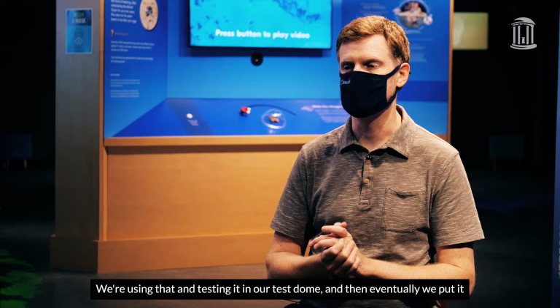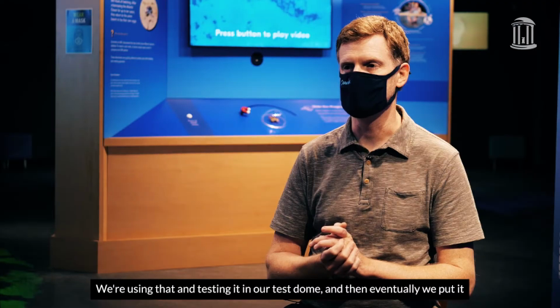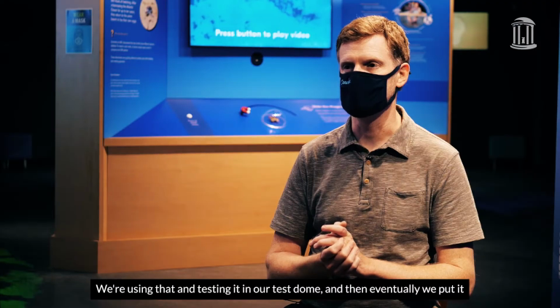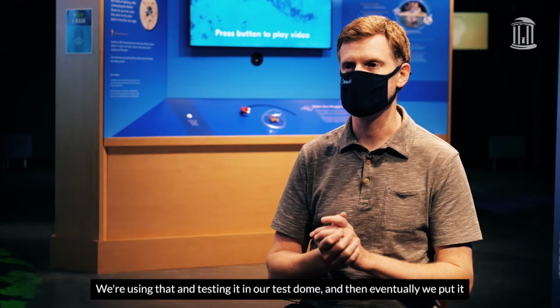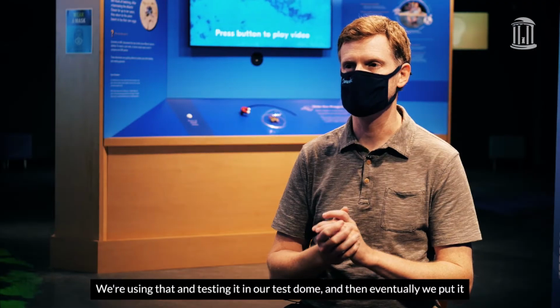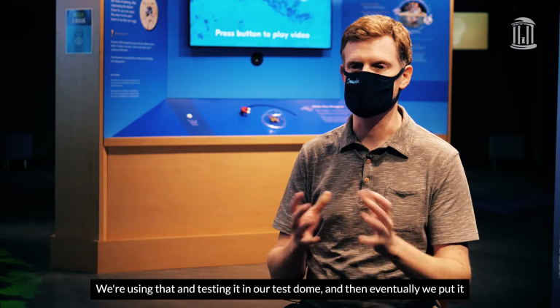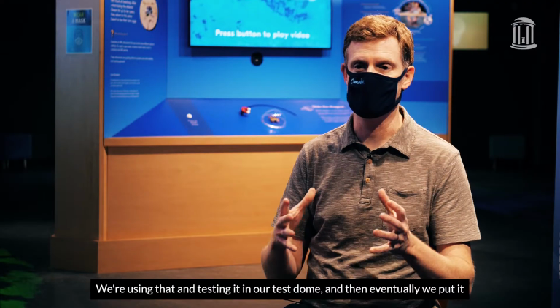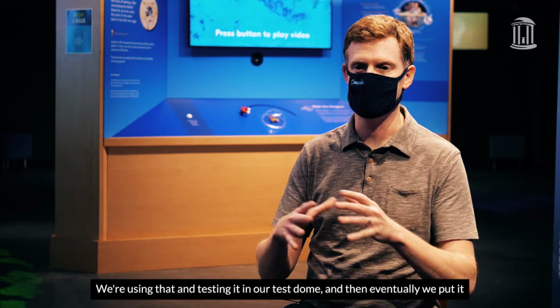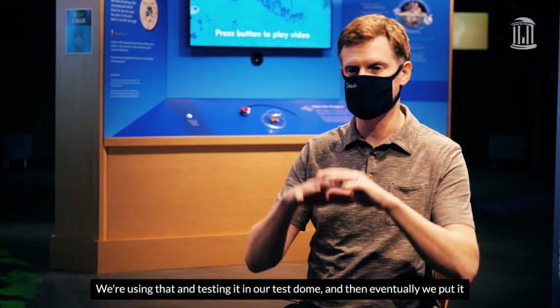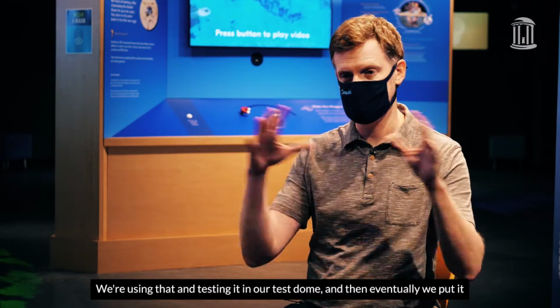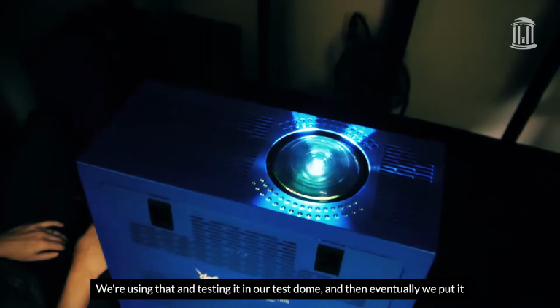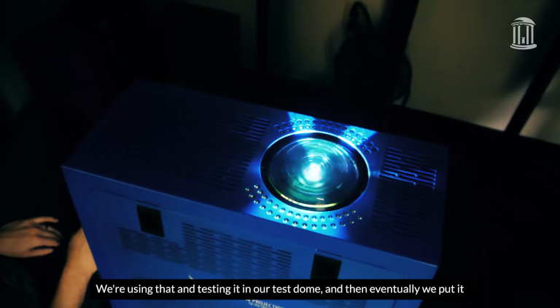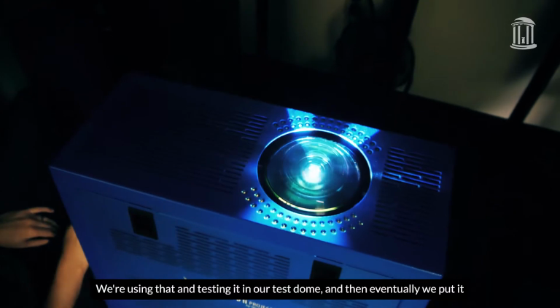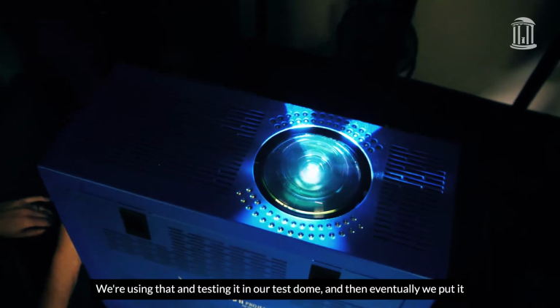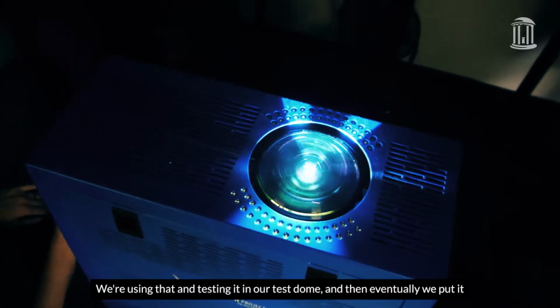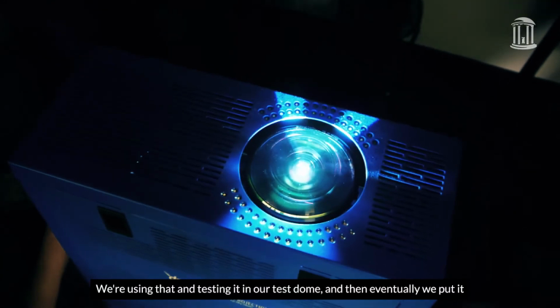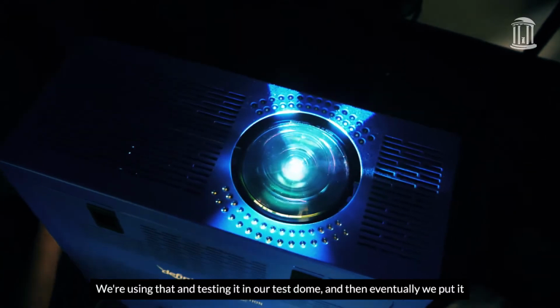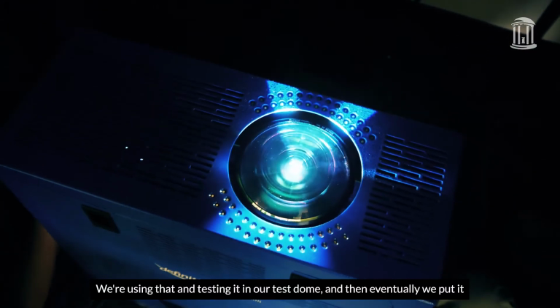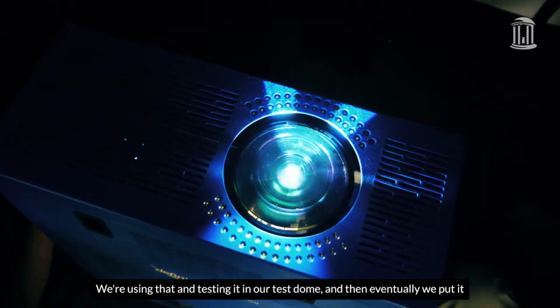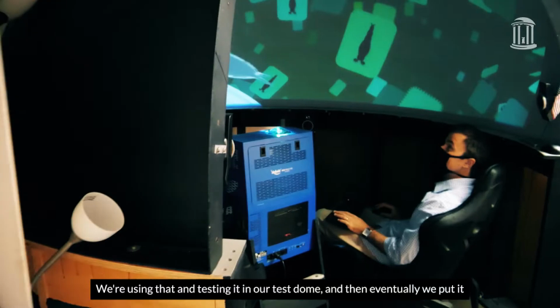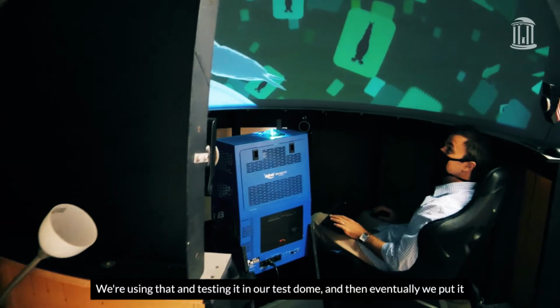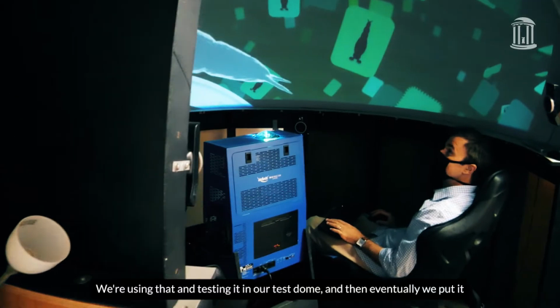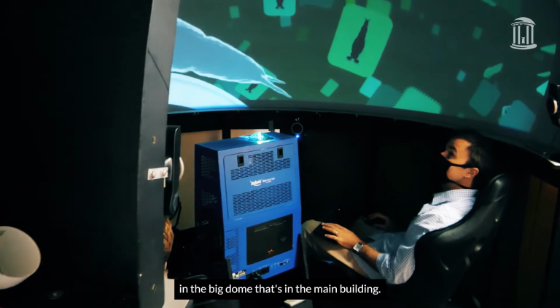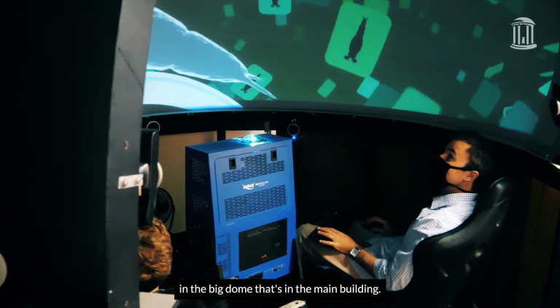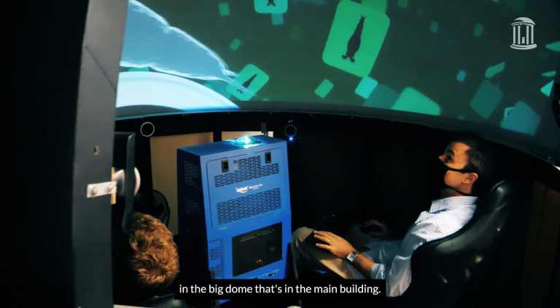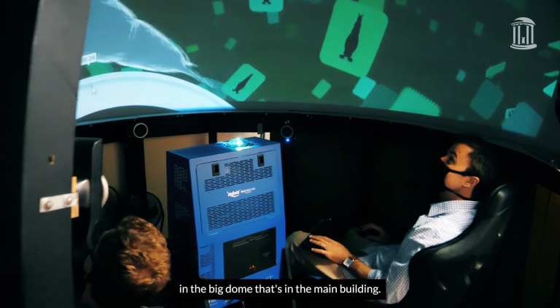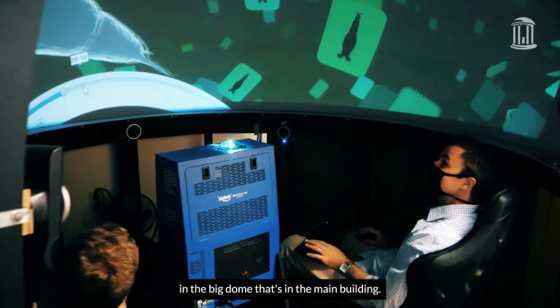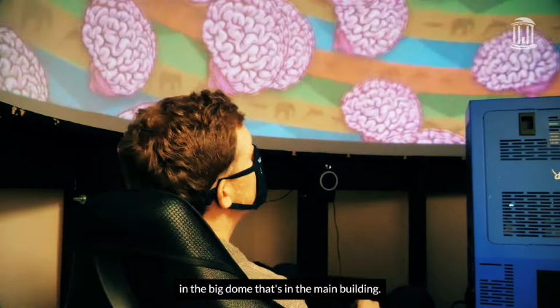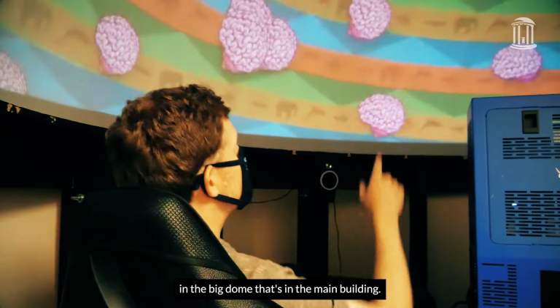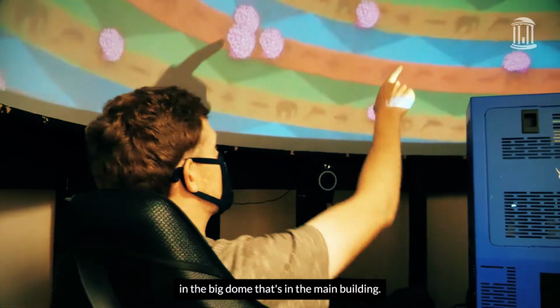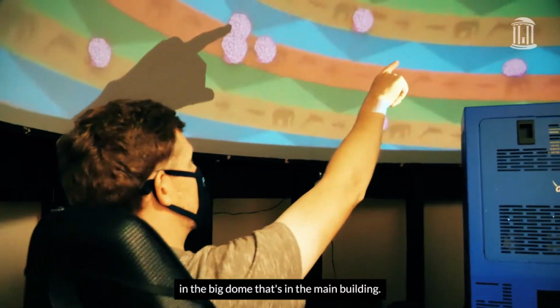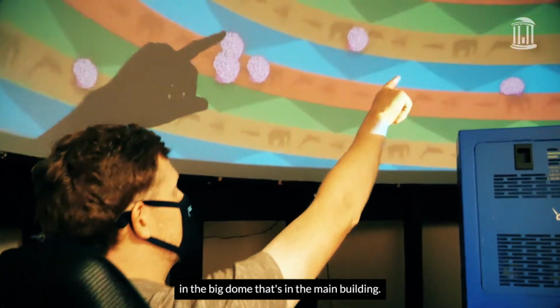We're testing it in our test dome and then eventually we put it in the big dome that's in the main building.